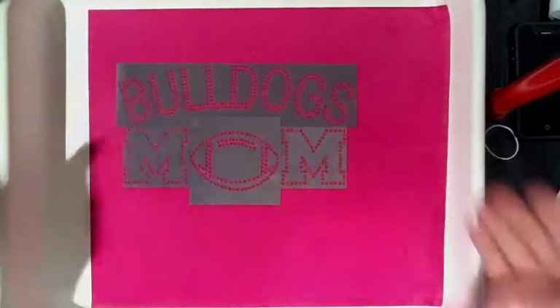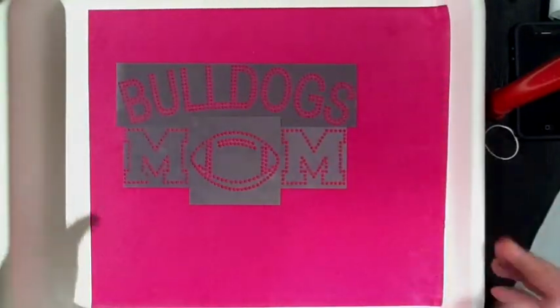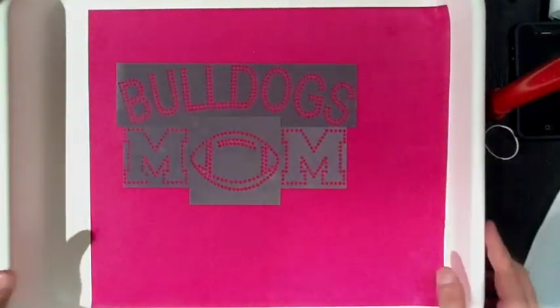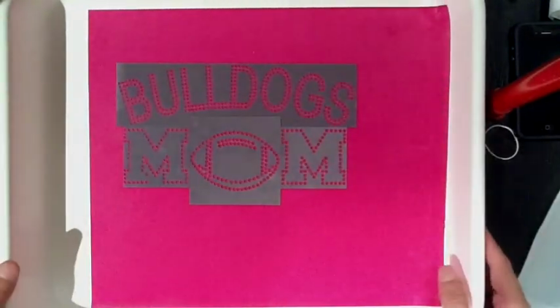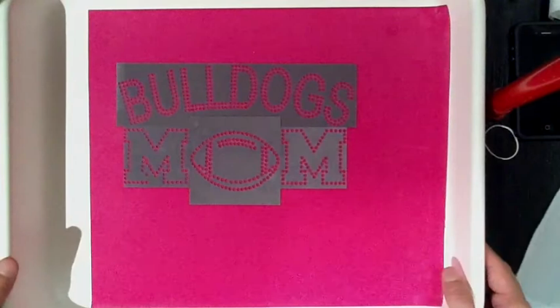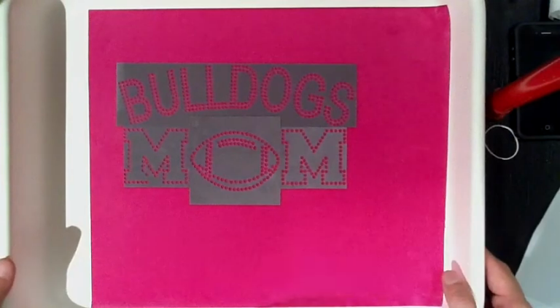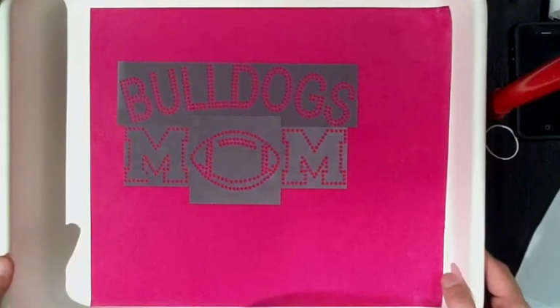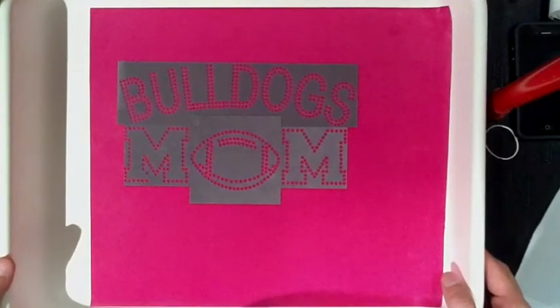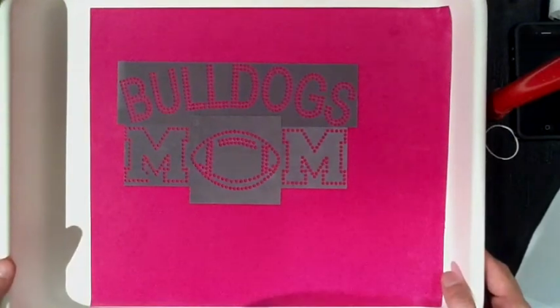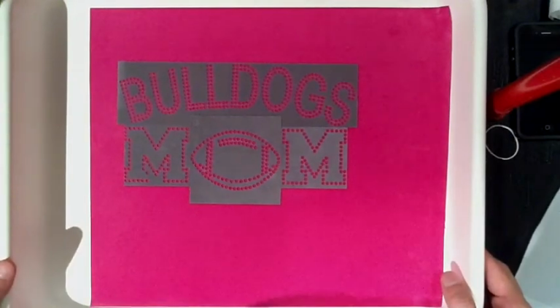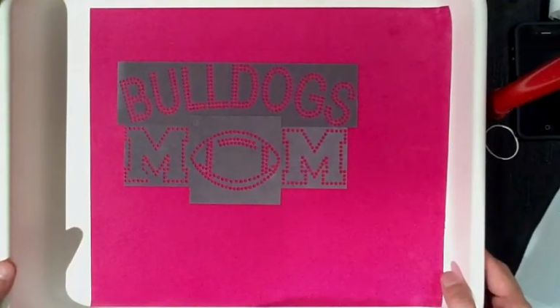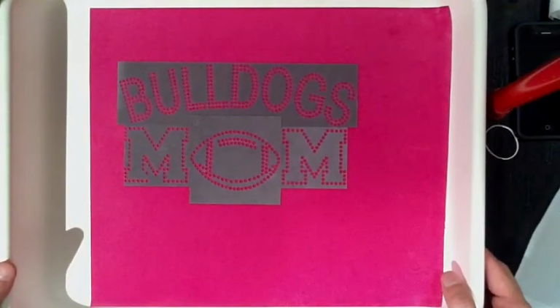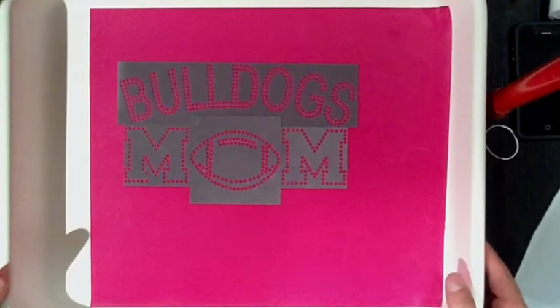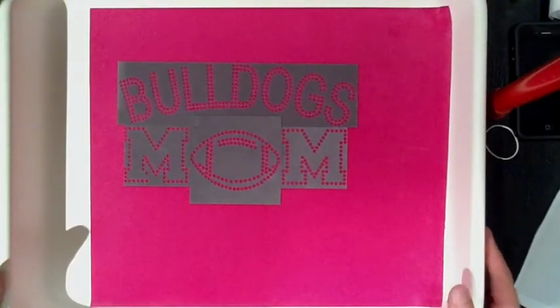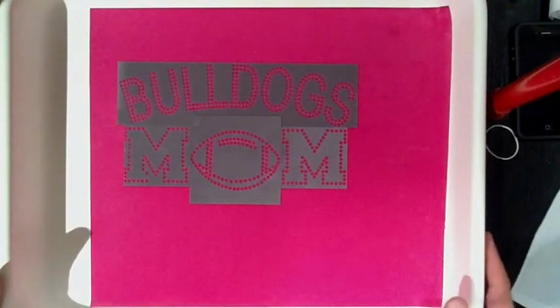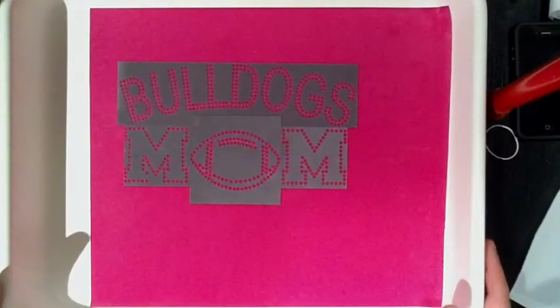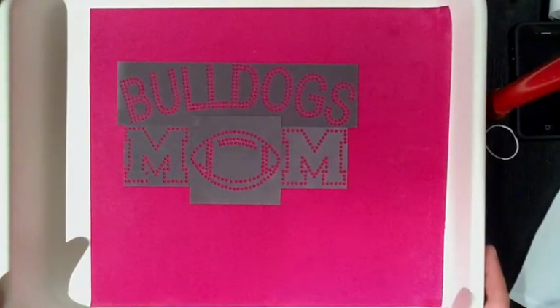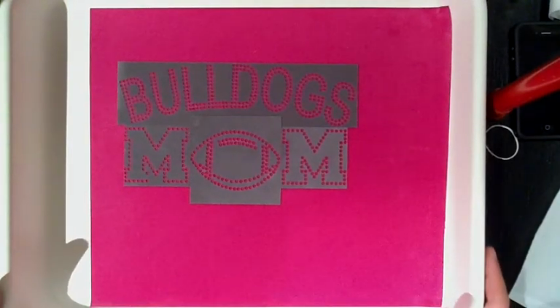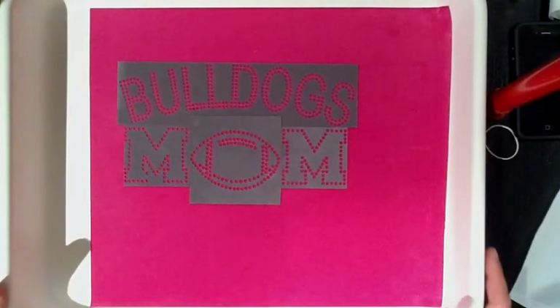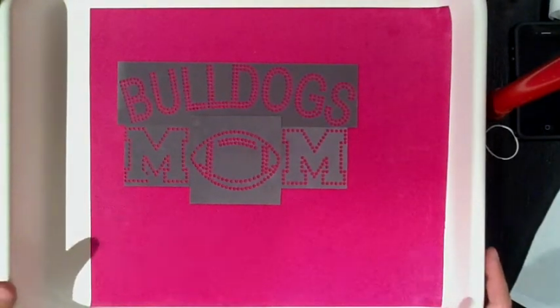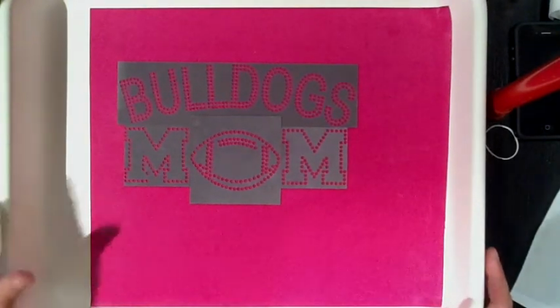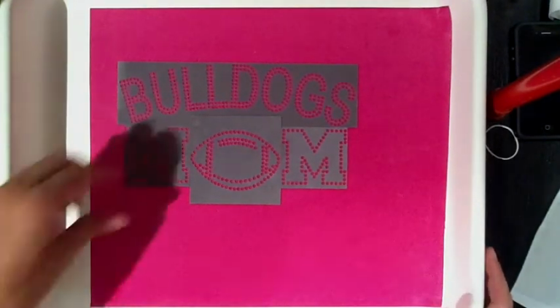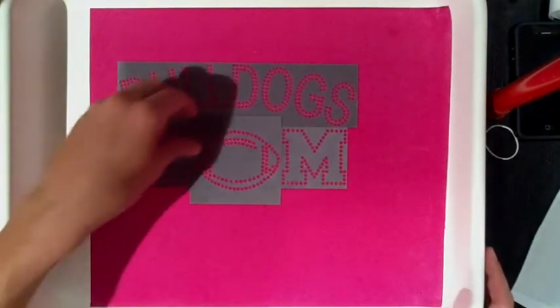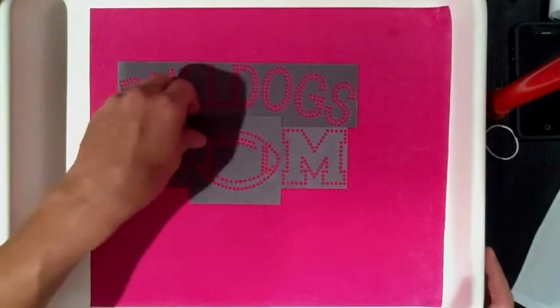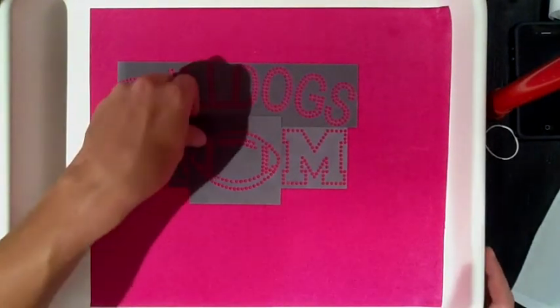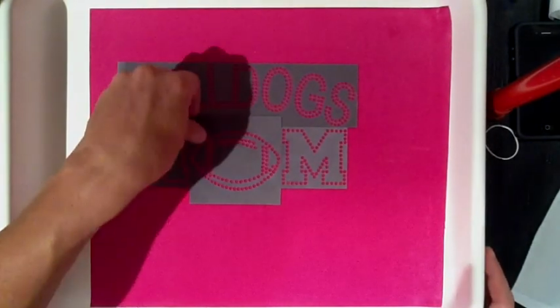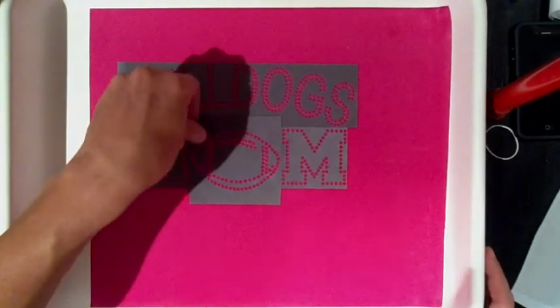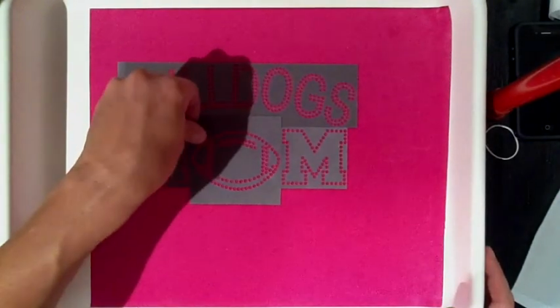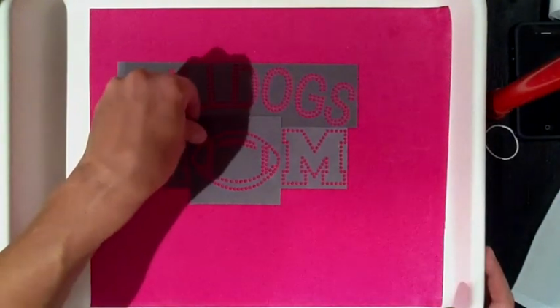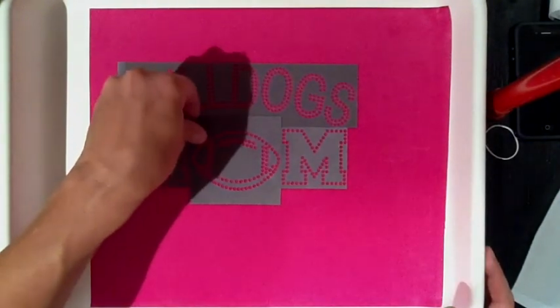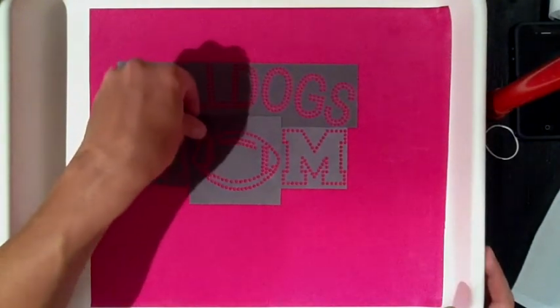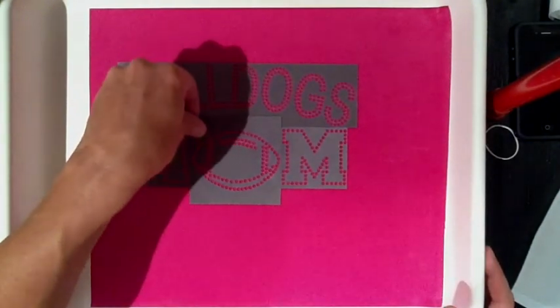Everything looks perfect. We're ready to brush it in, make the transfer, press it on the shirt, and that design is done.